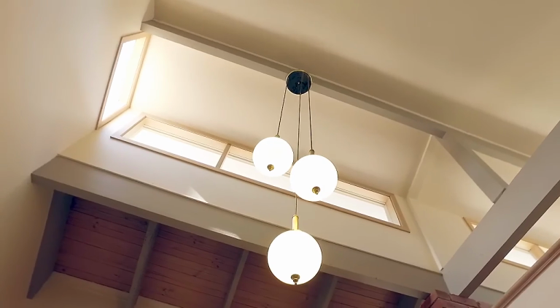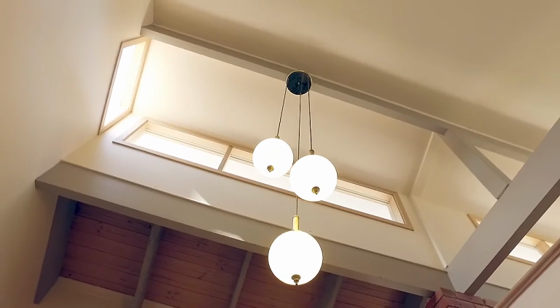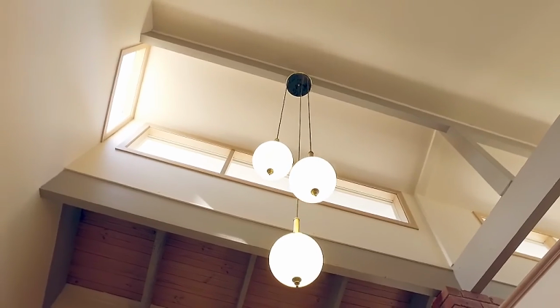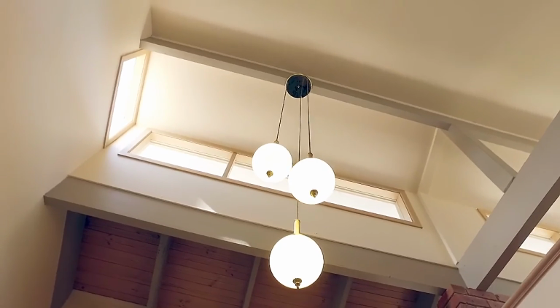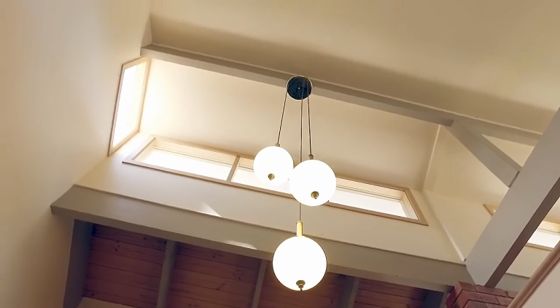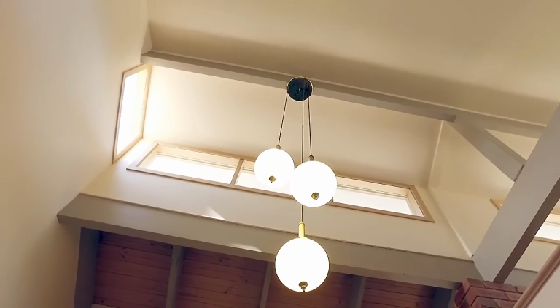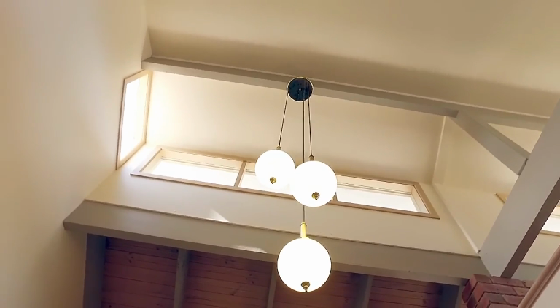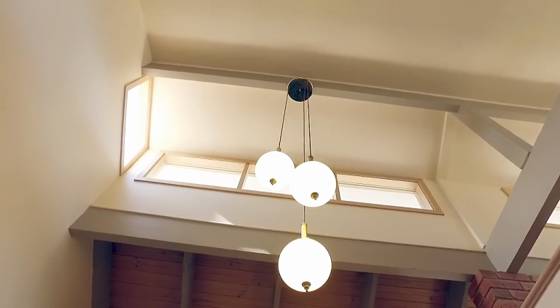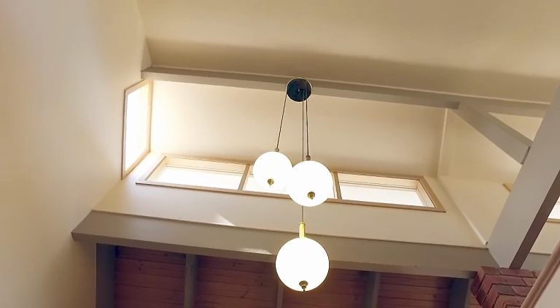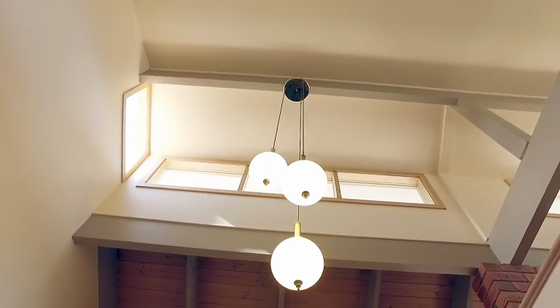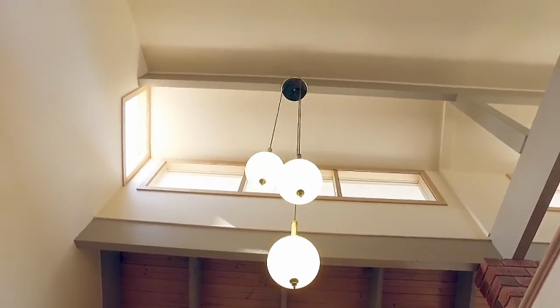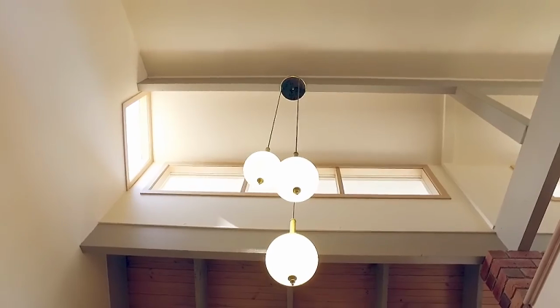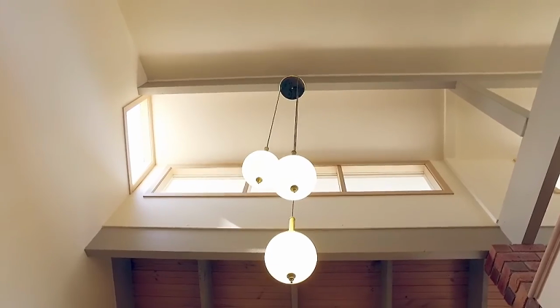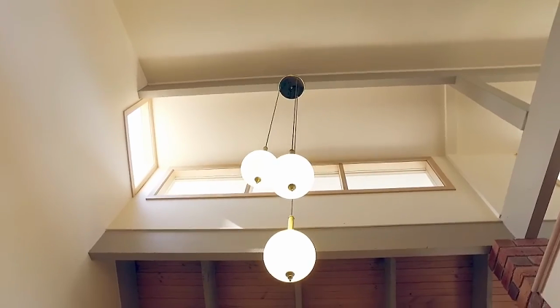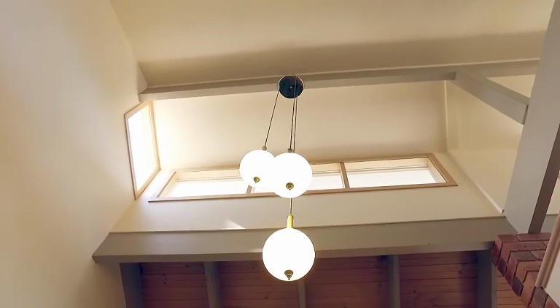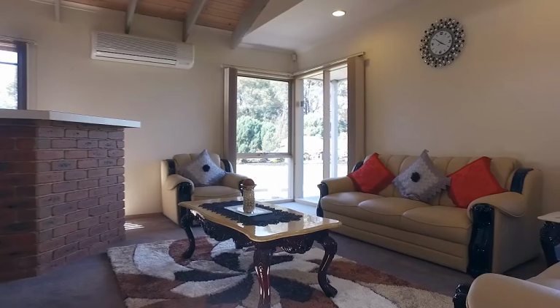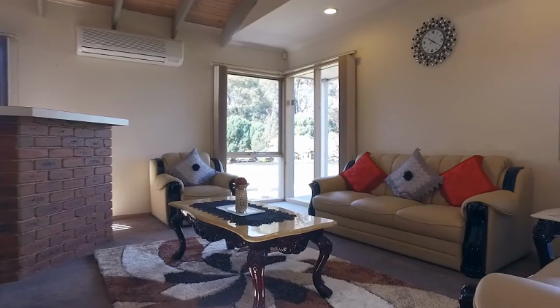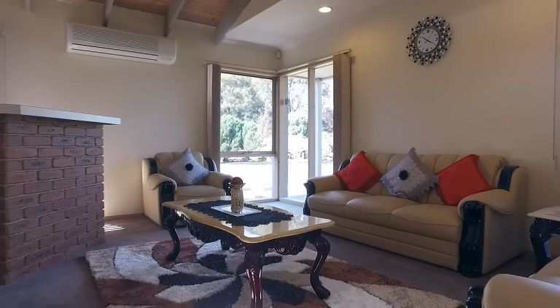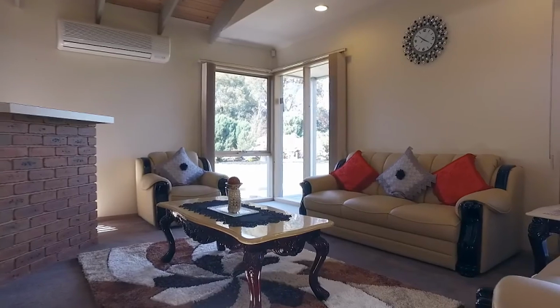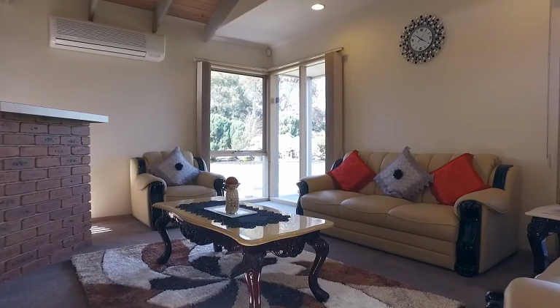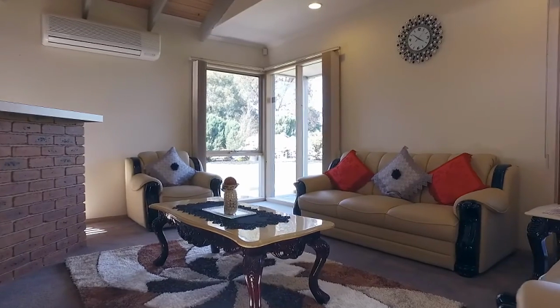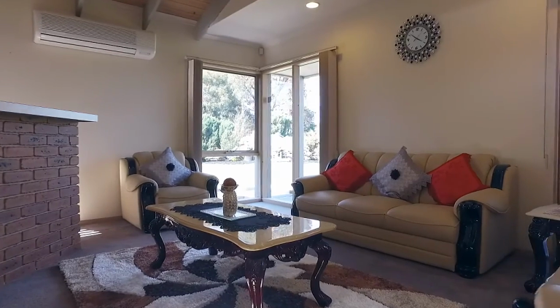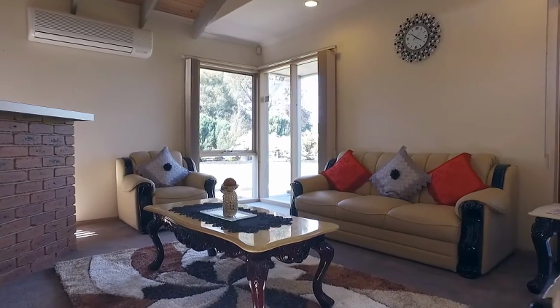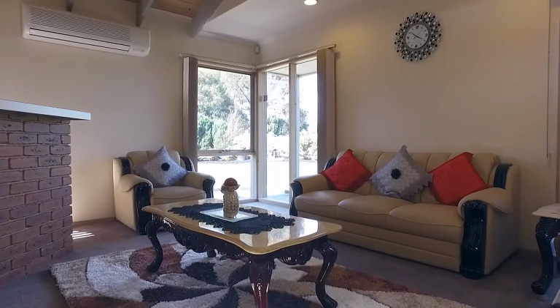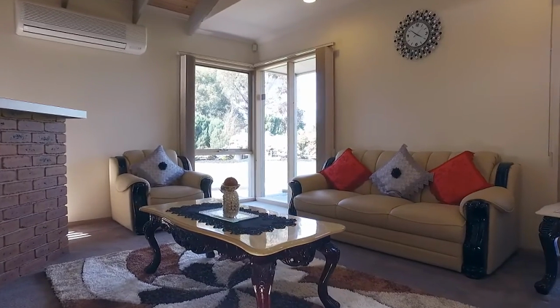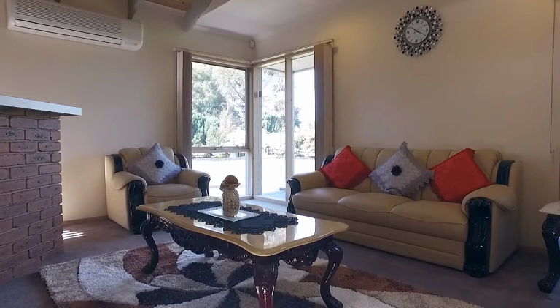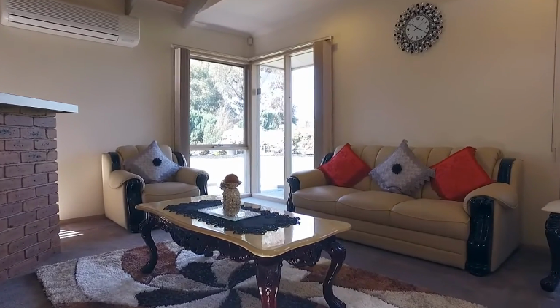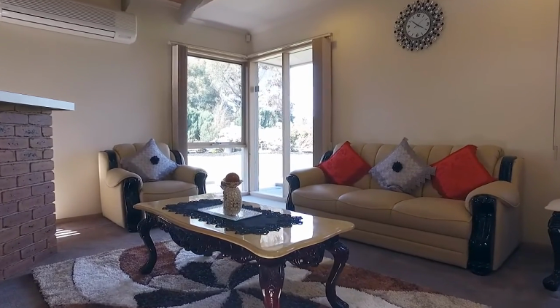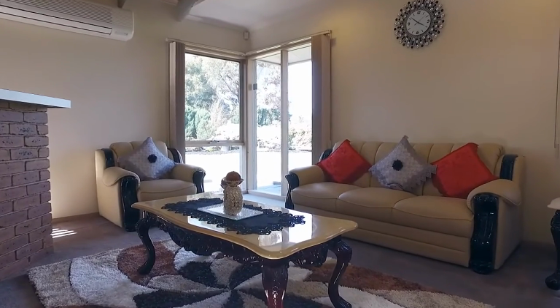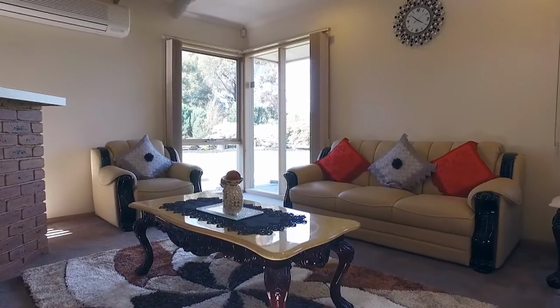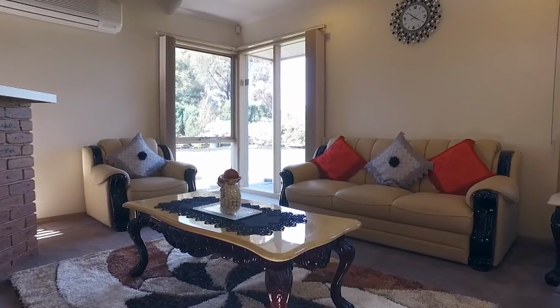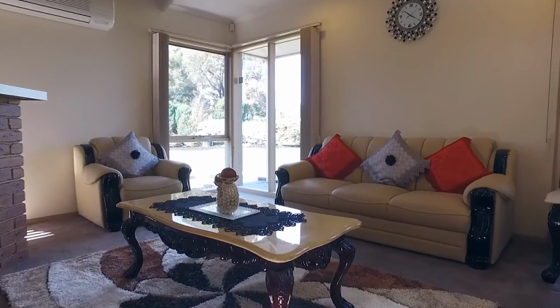With cathedral ceilings and plenty of space, this light and bright entrance makes you feel immediately at home.